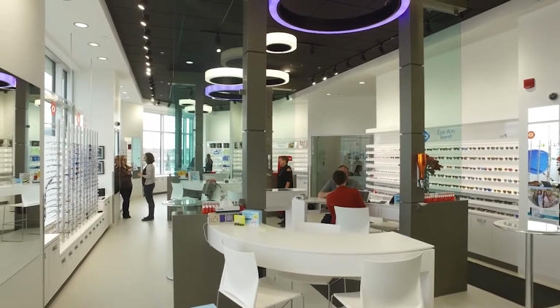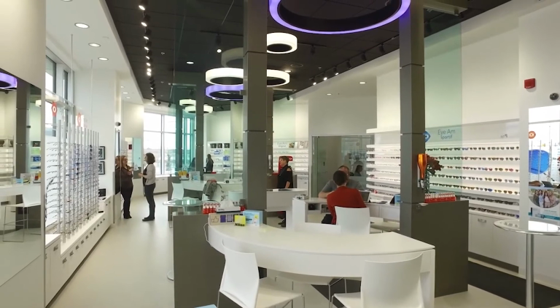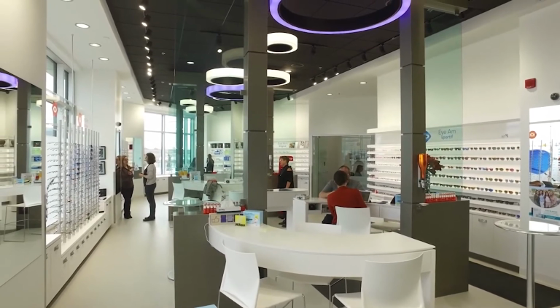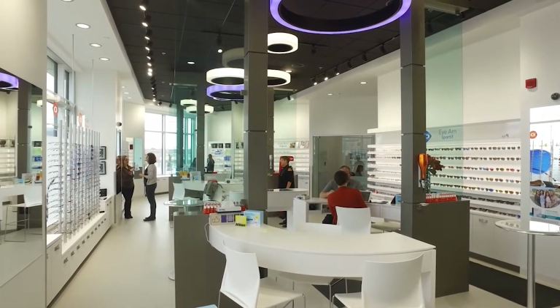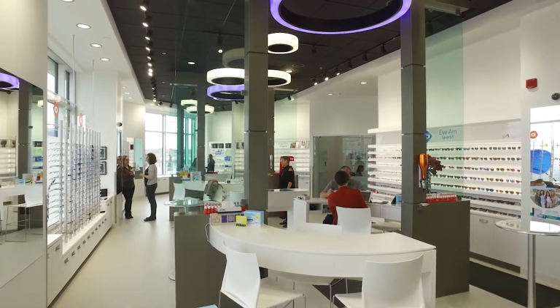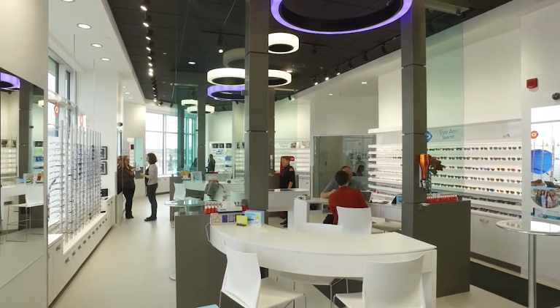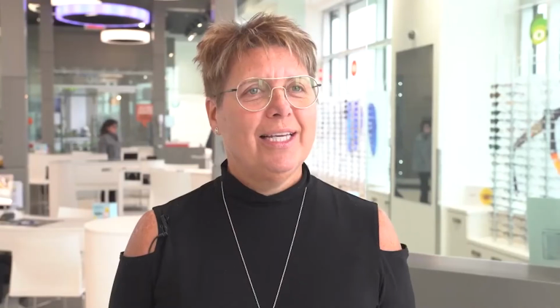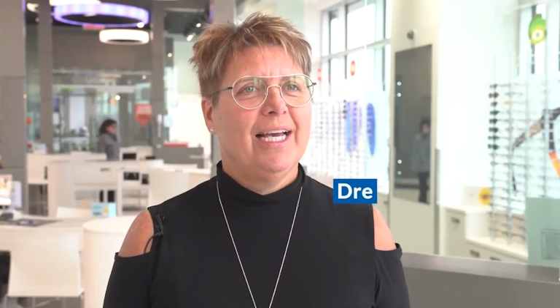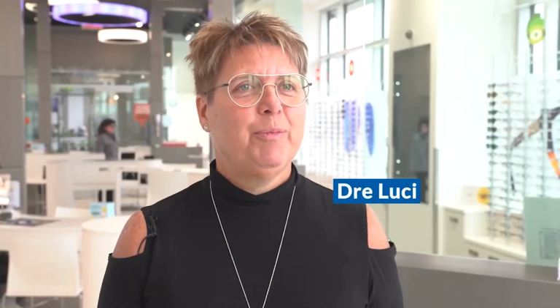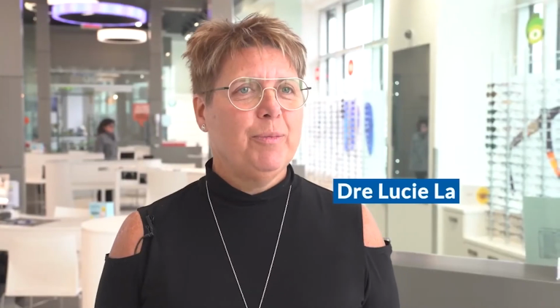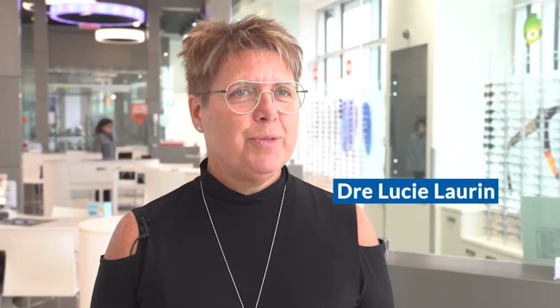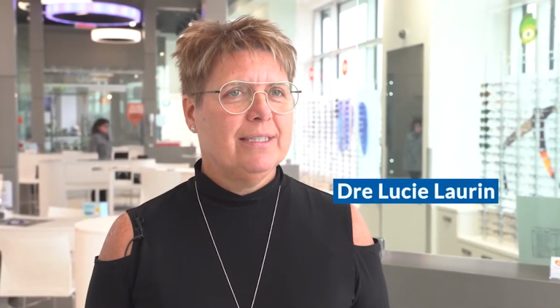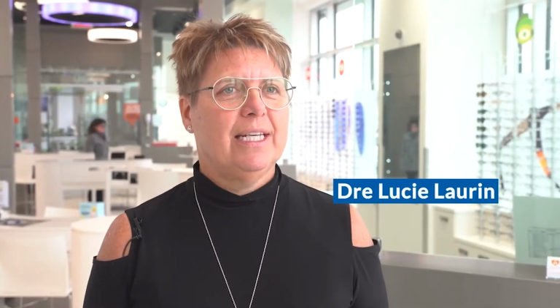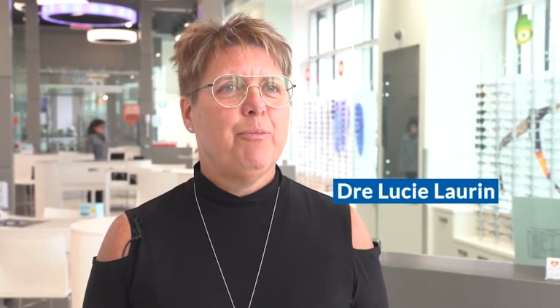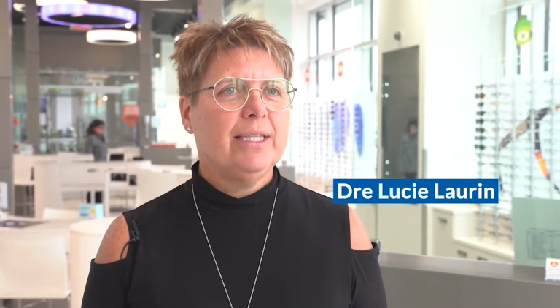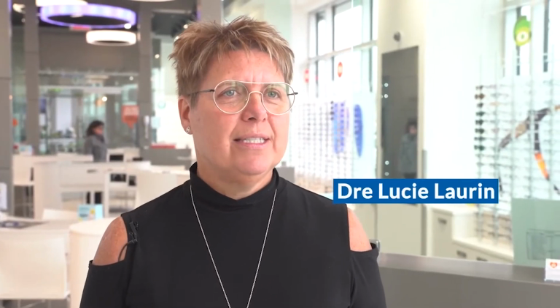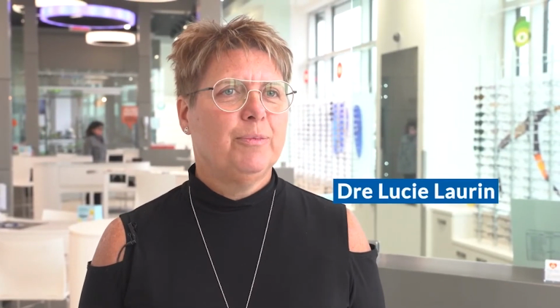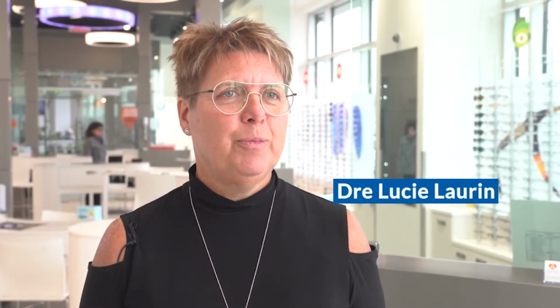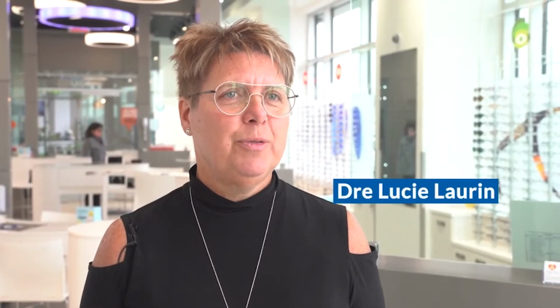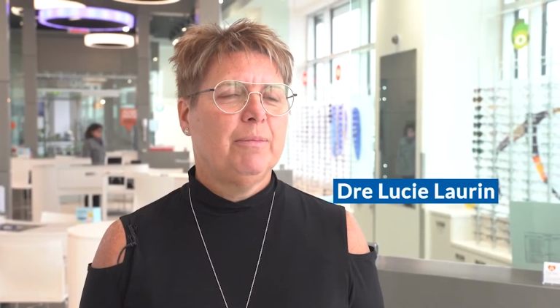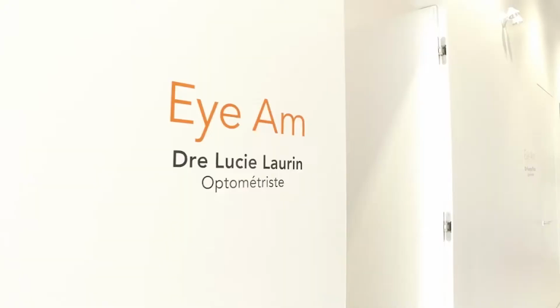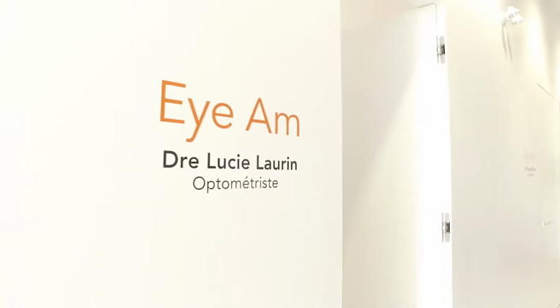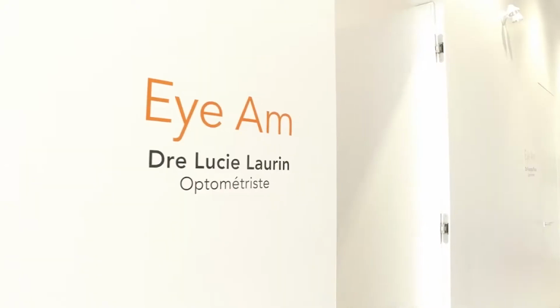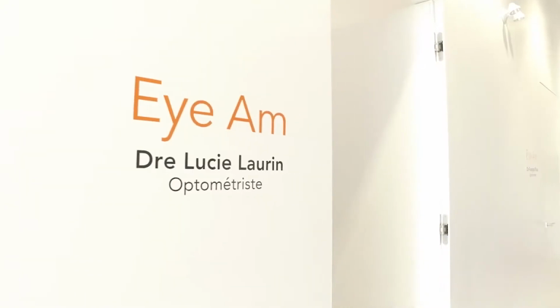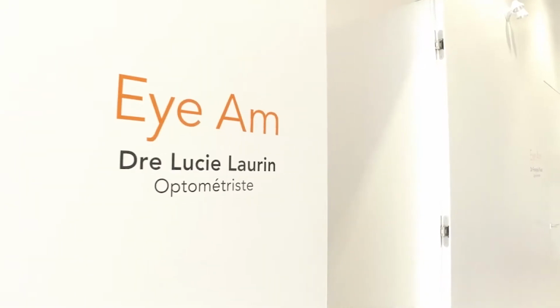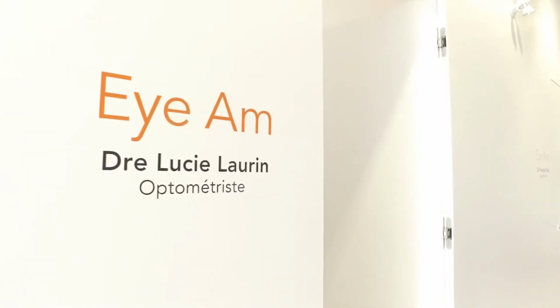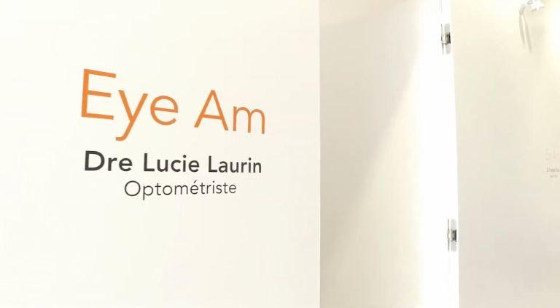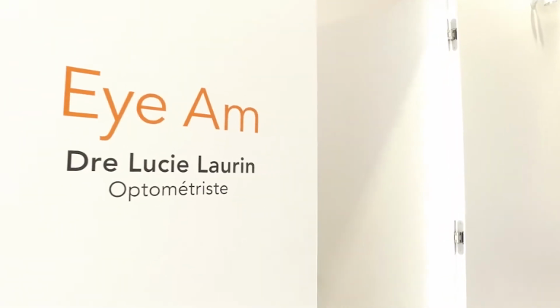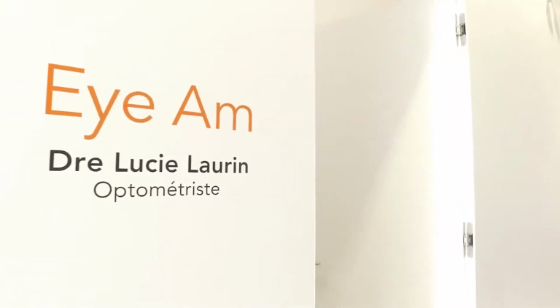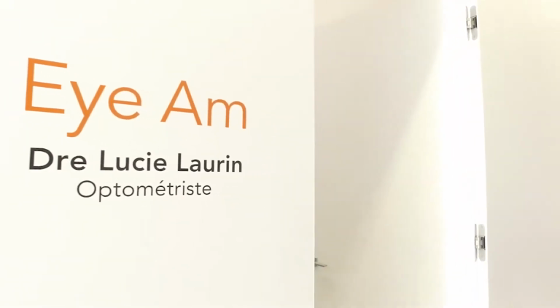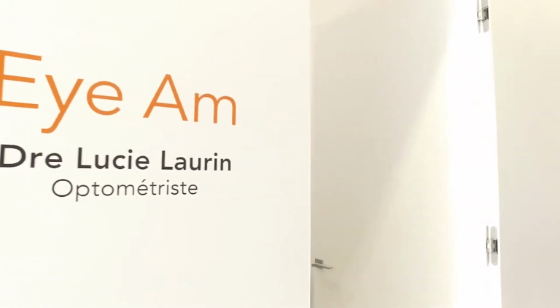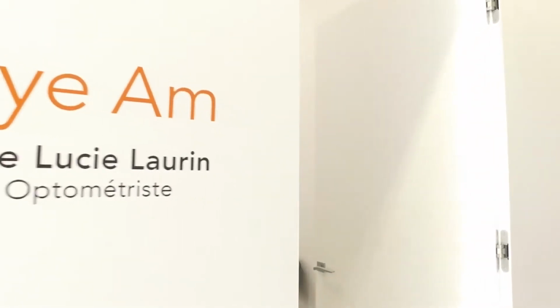My name is Lucie Lorrain. I'm an optometrist and I'm practicing optometry in my own clinic, IAM Eye Care, in Quebec City.